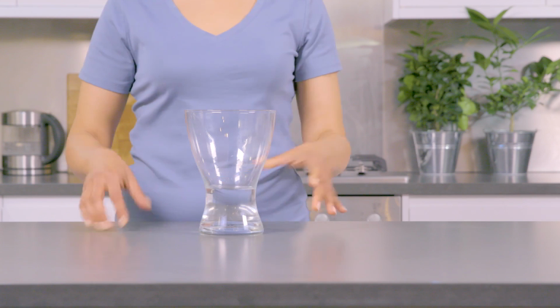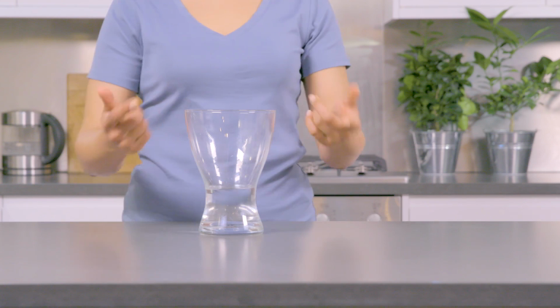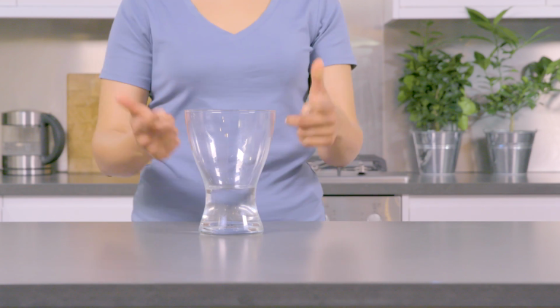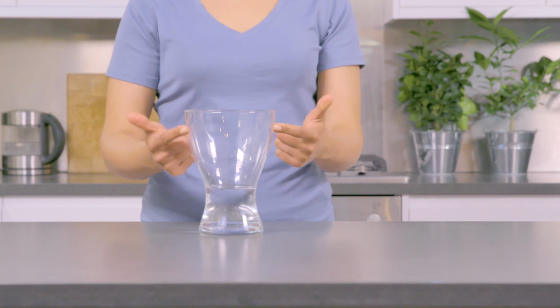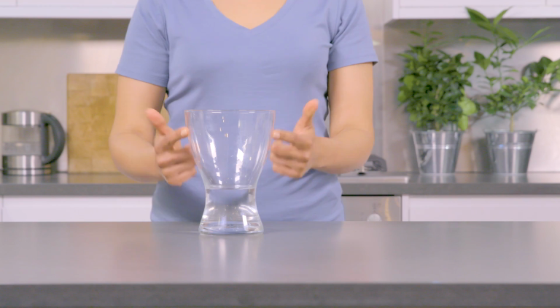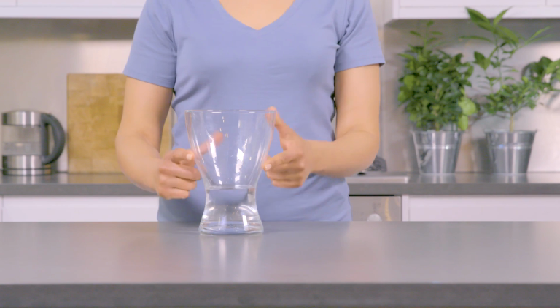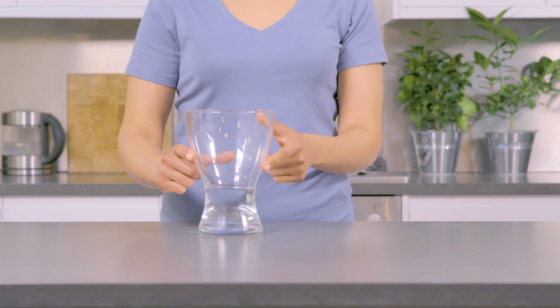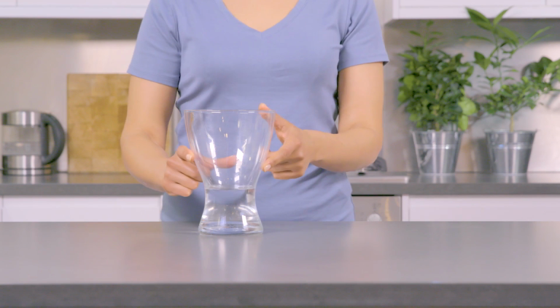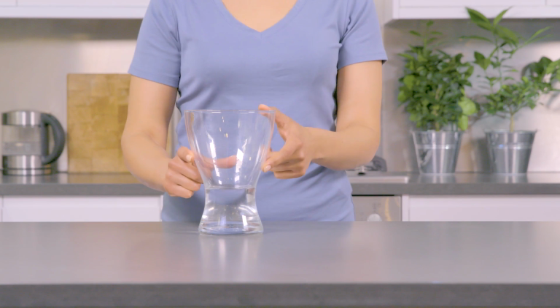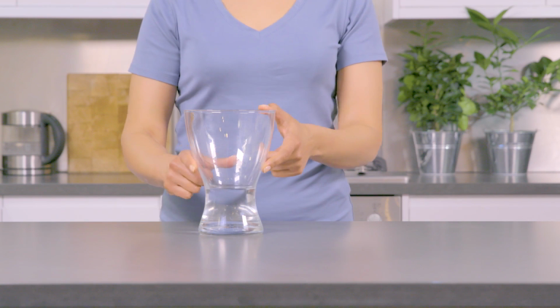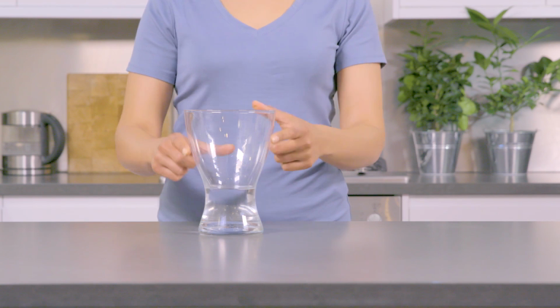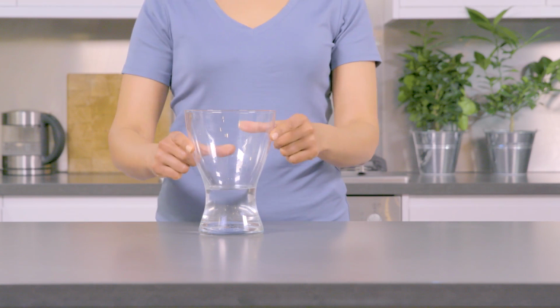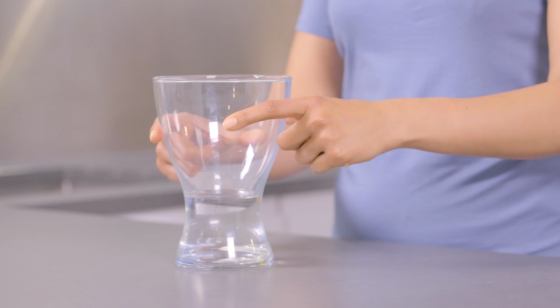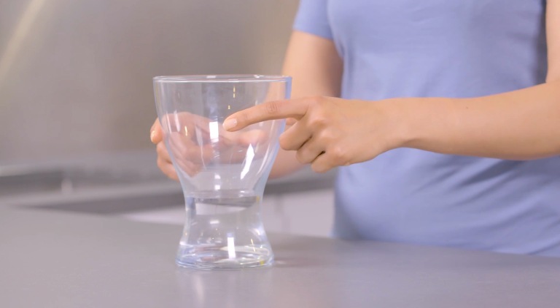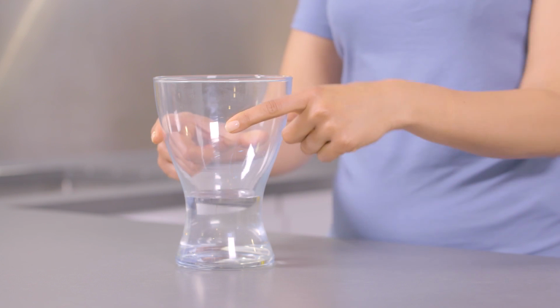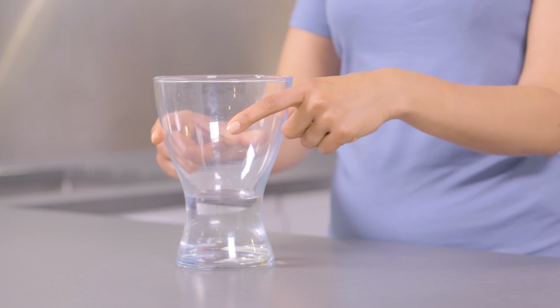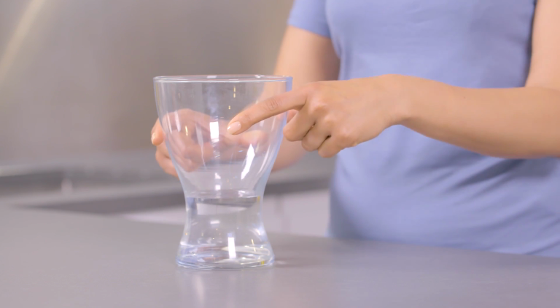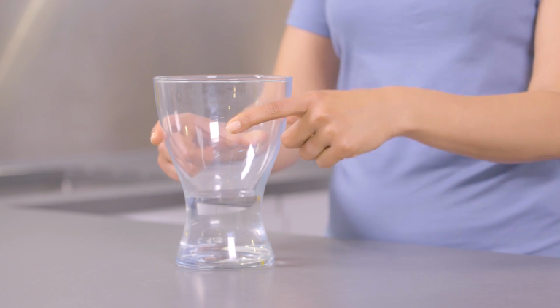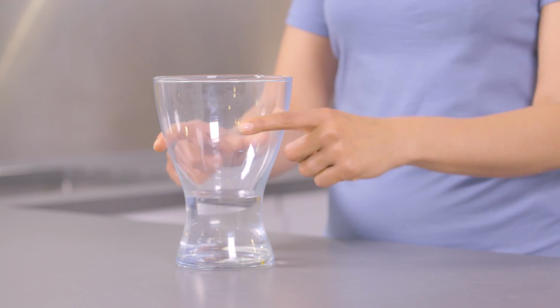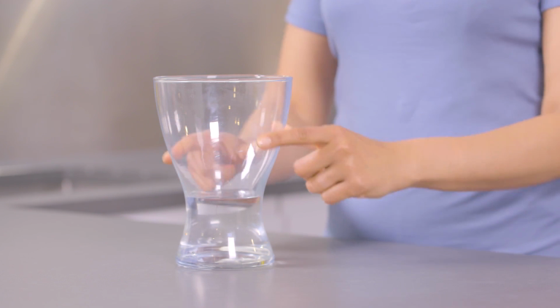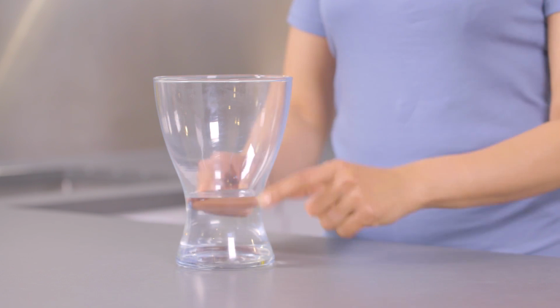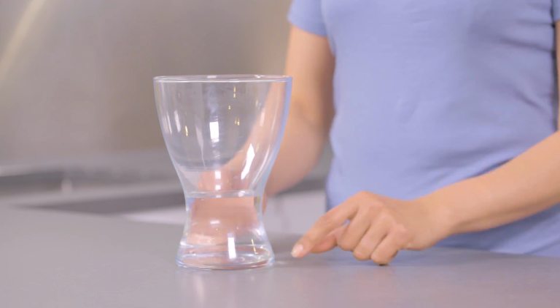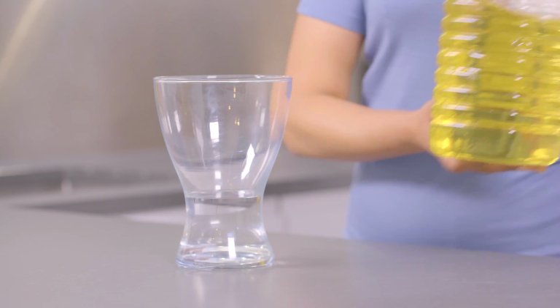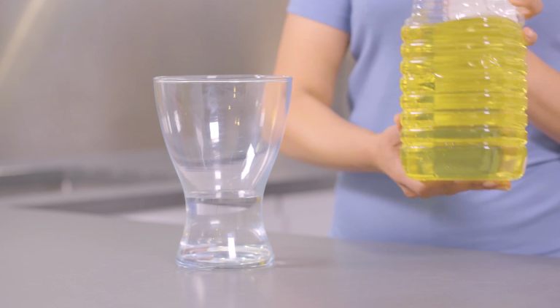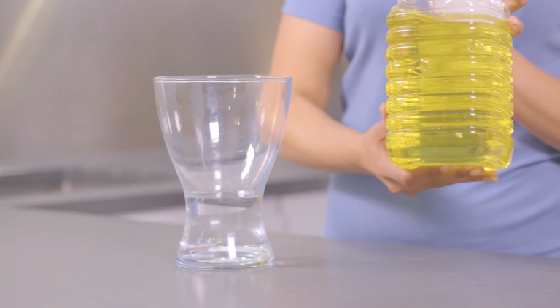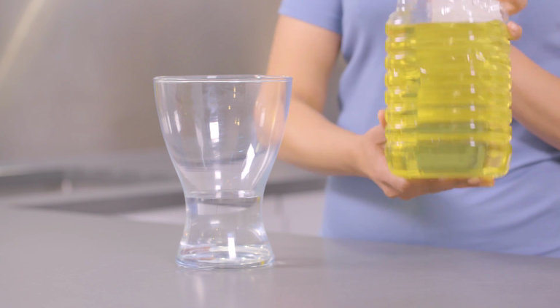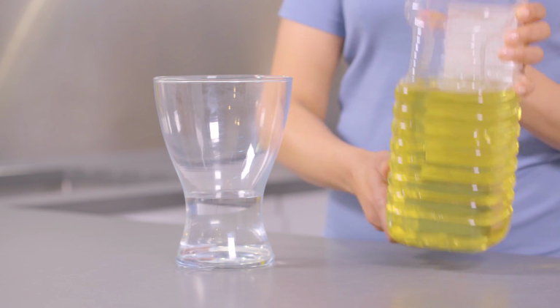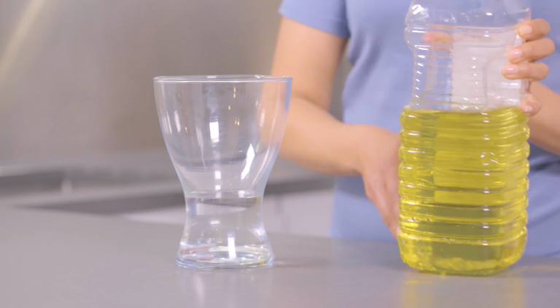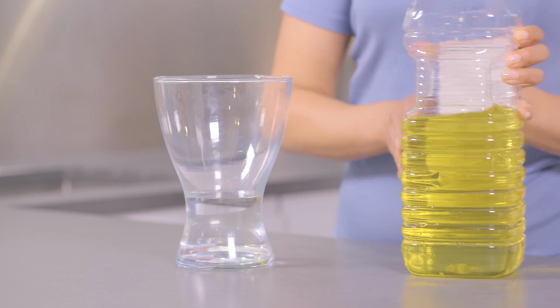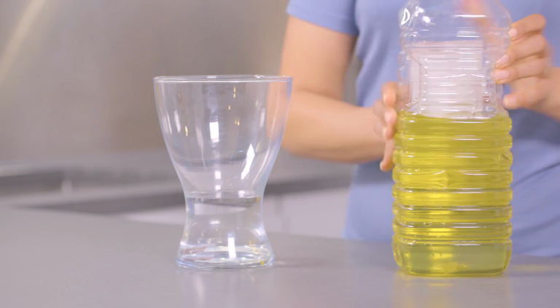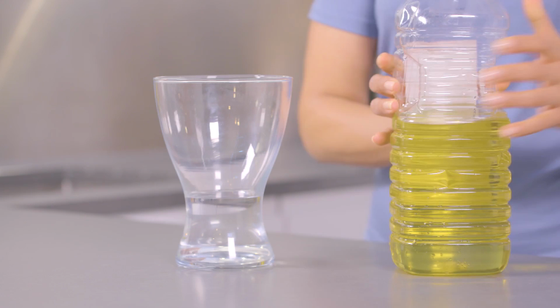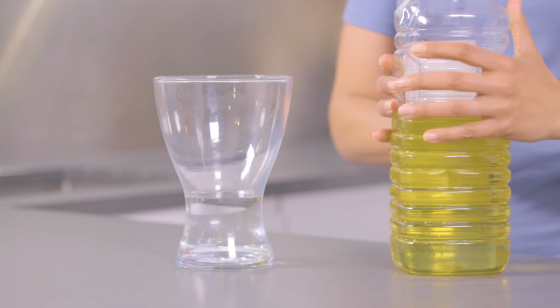Pour water into your vase about a quarter of the way up. Fill the rest of the vase with oil.